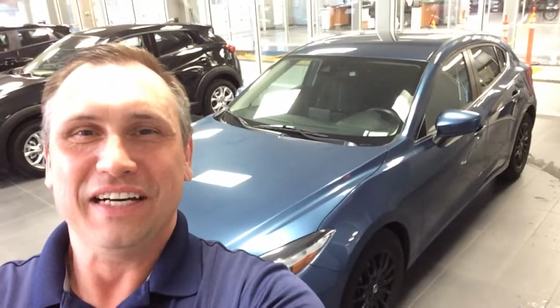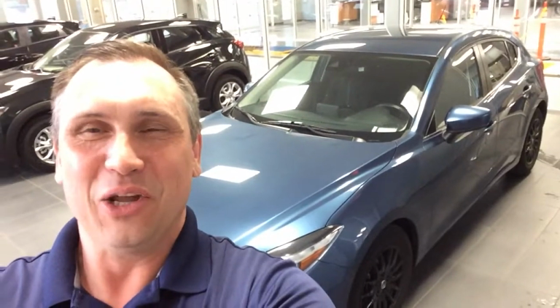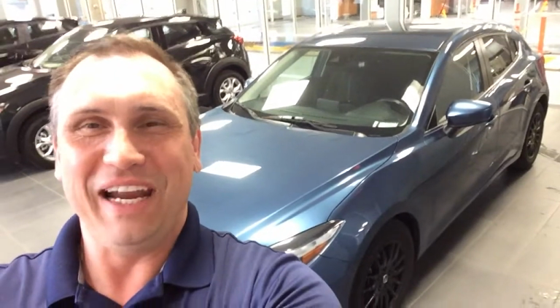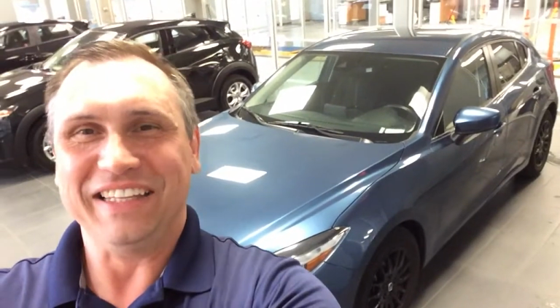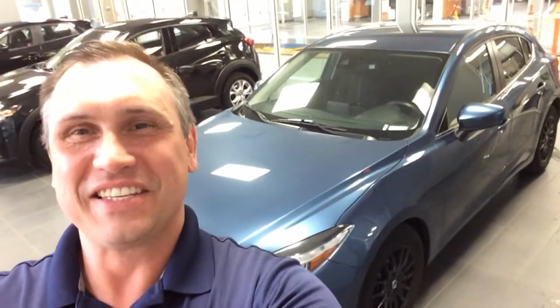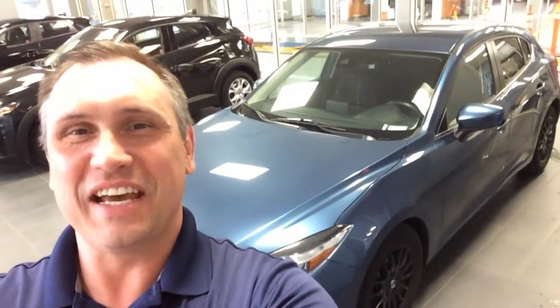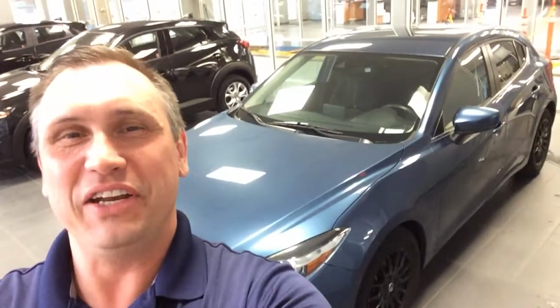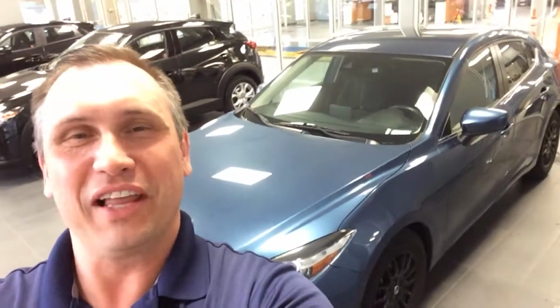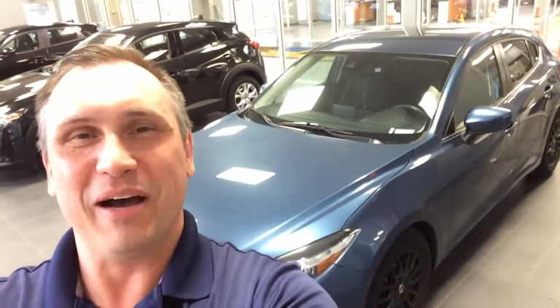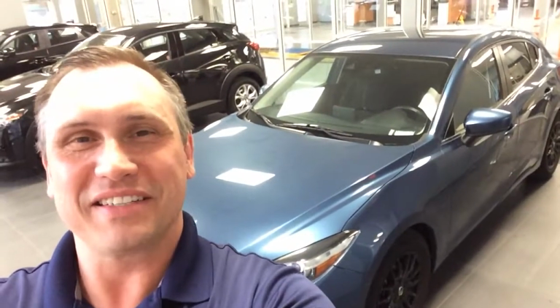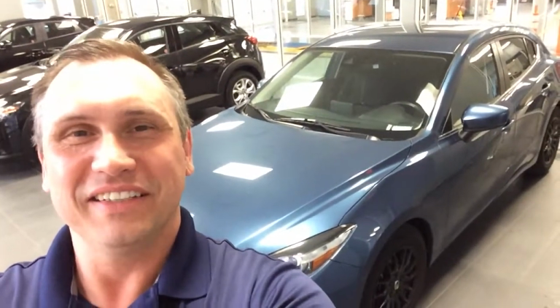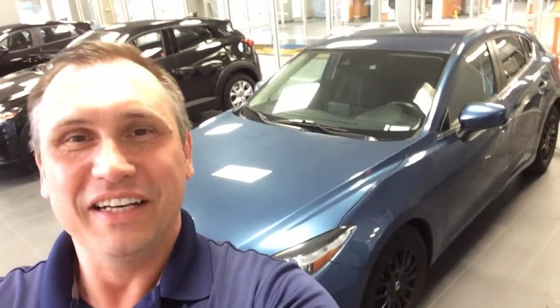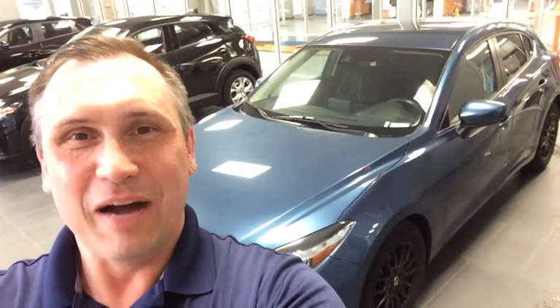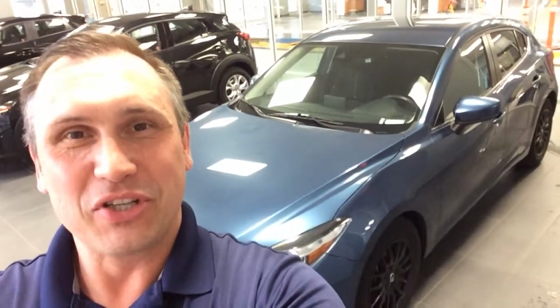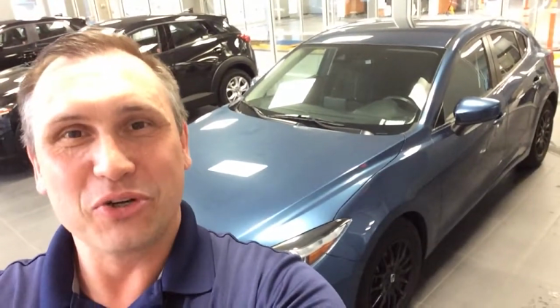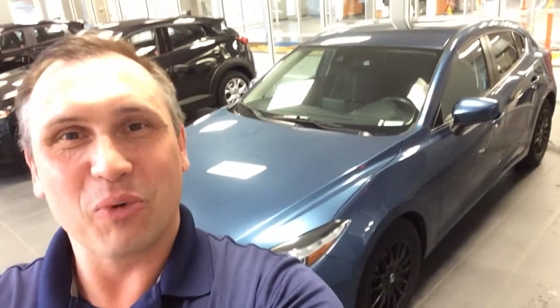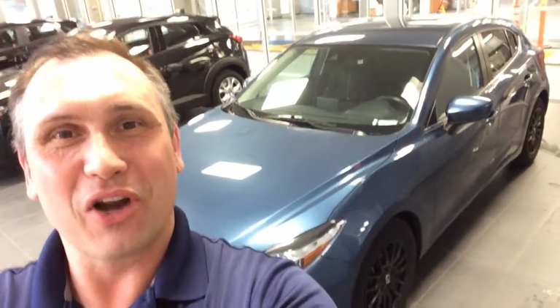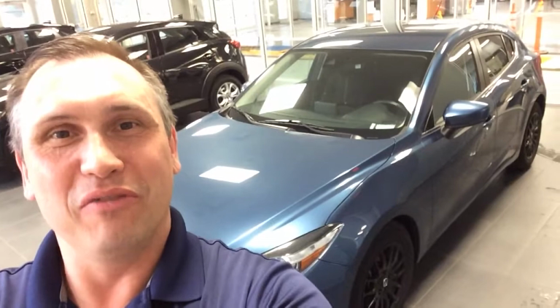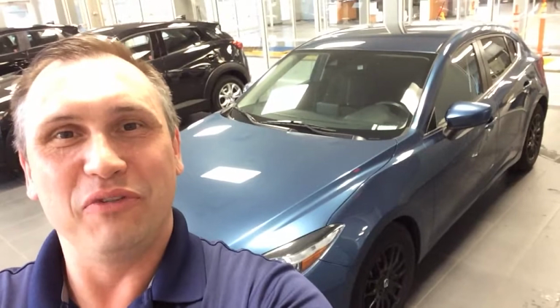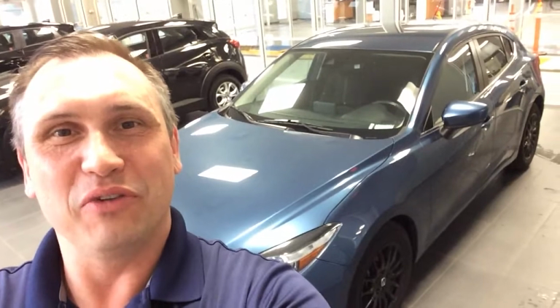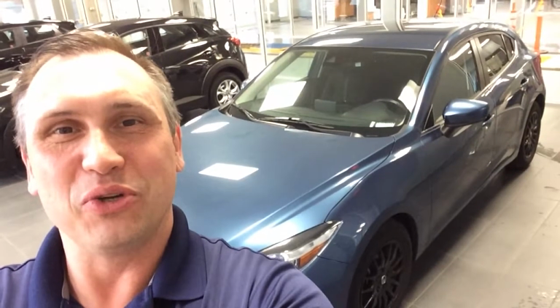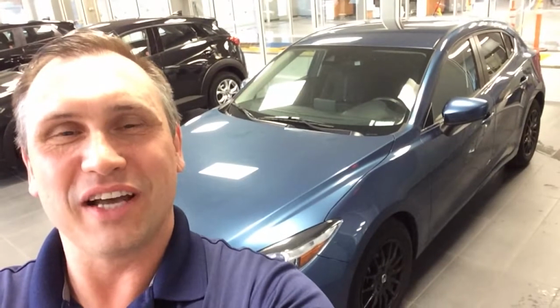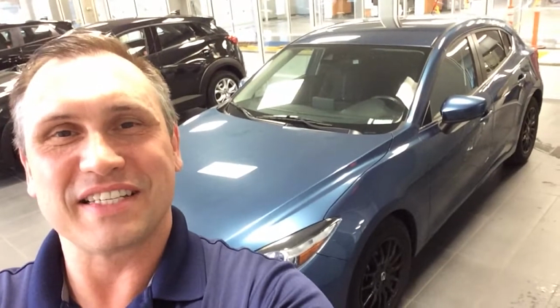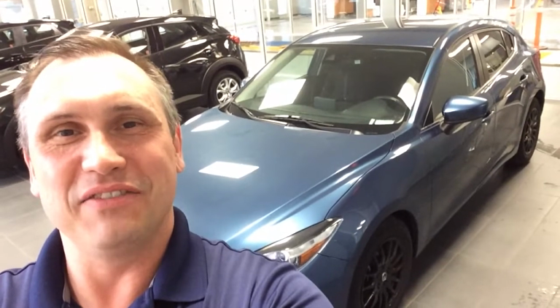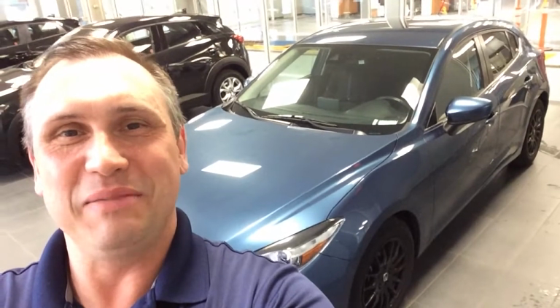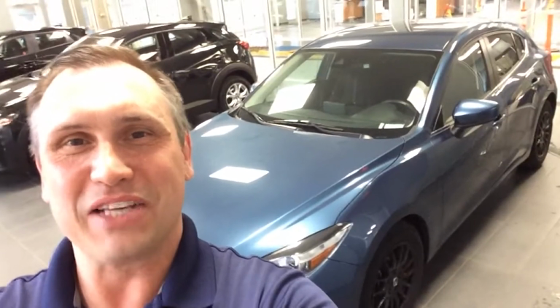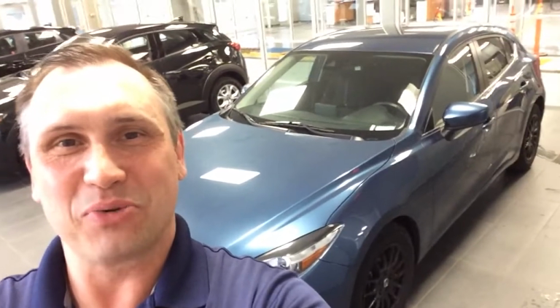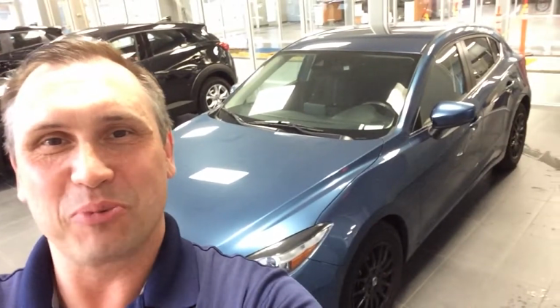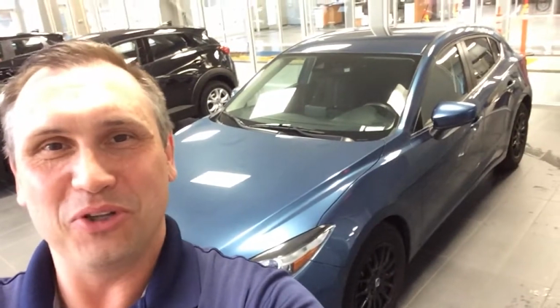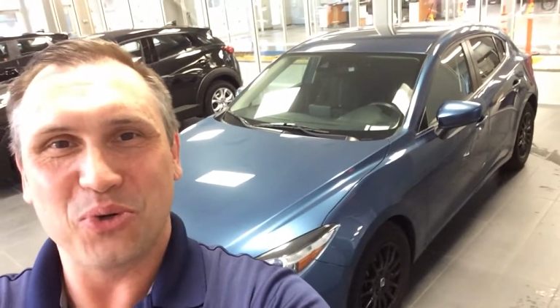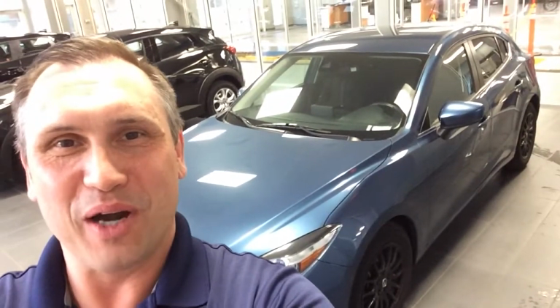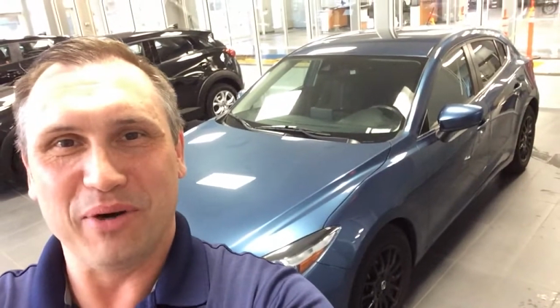Hello Bailey, this is Kevin here at LA Mazda. I'm just going to do a short walk-around video for you on the 2017 Mazda 3 Sport that you inquired about.